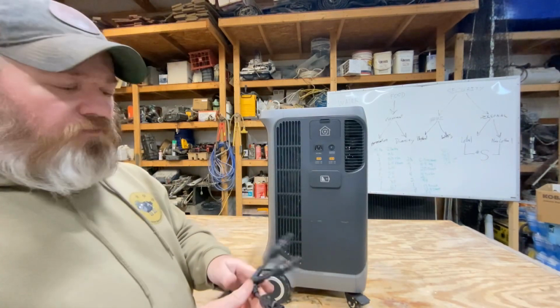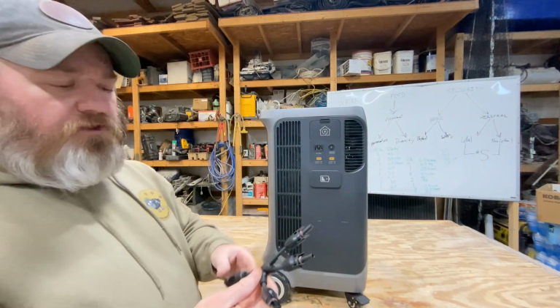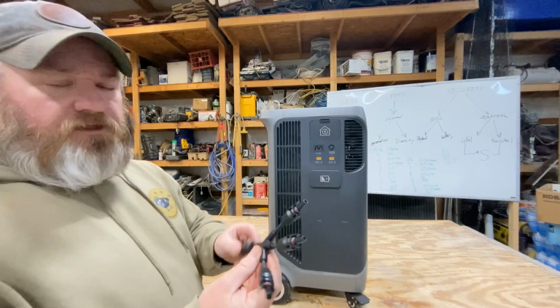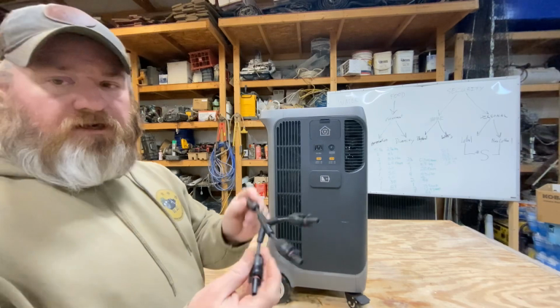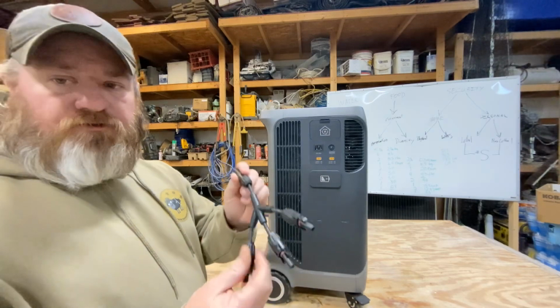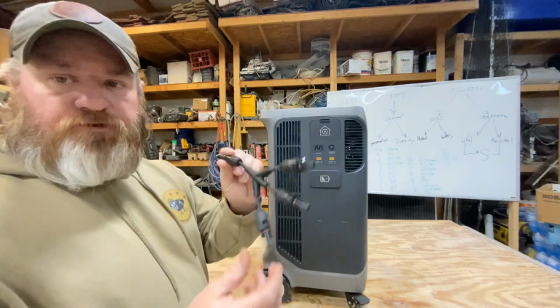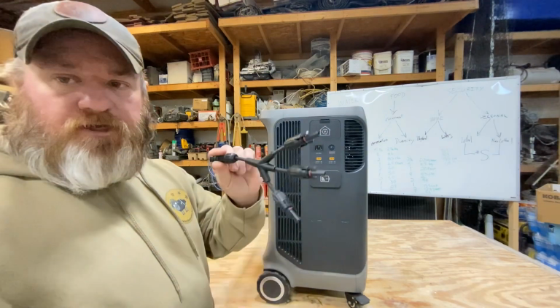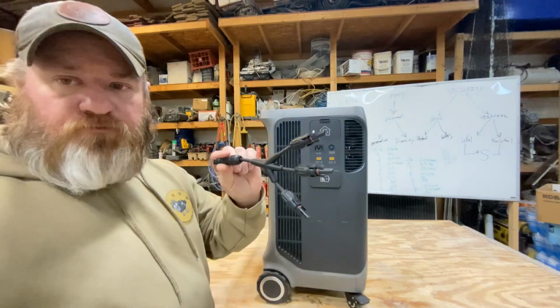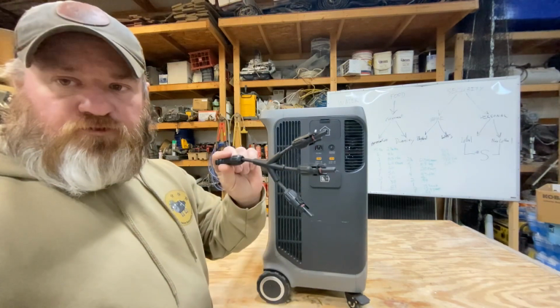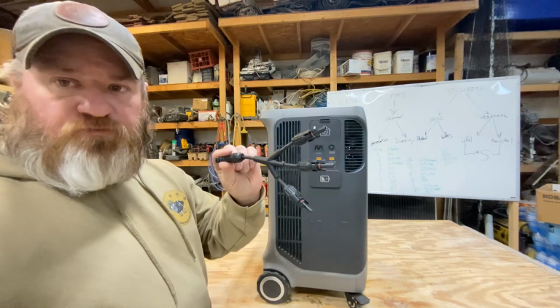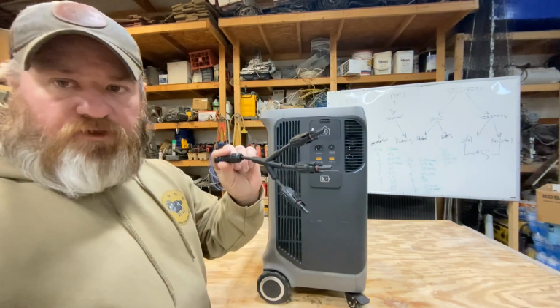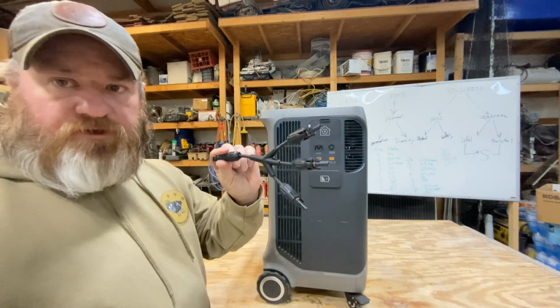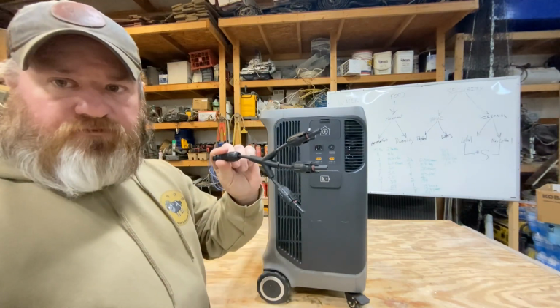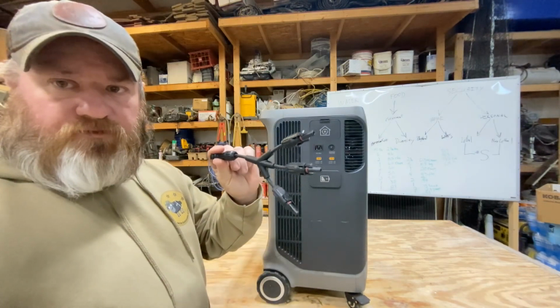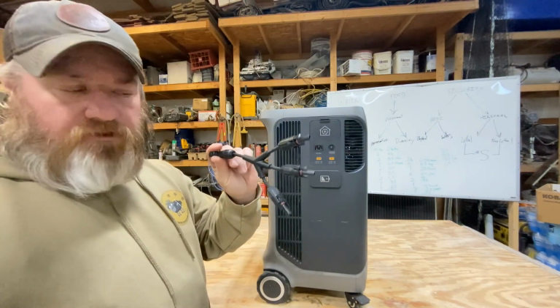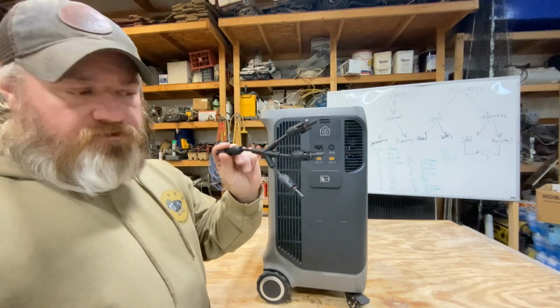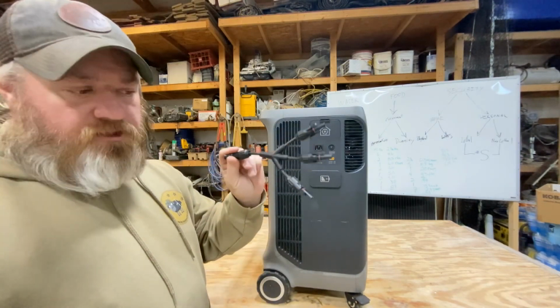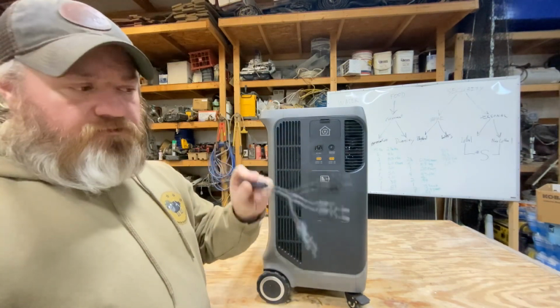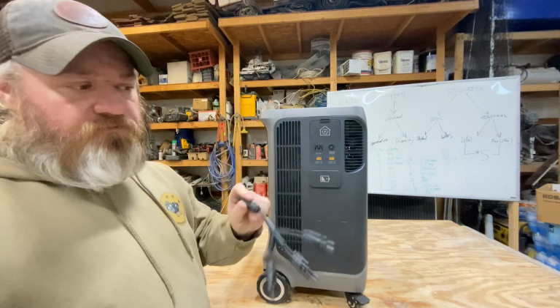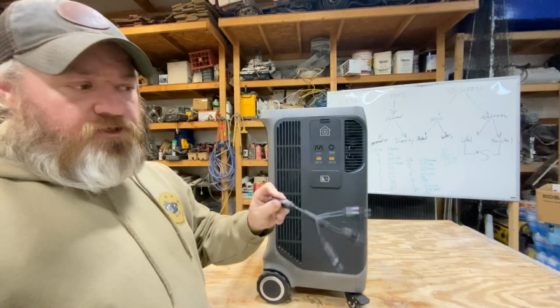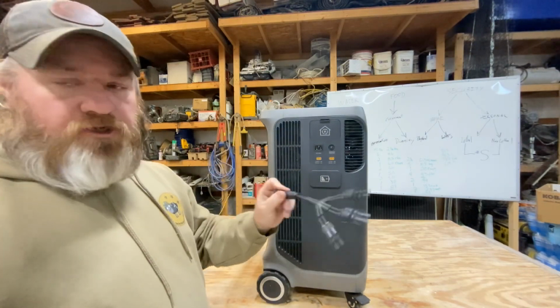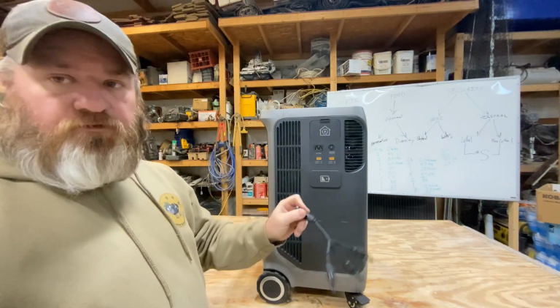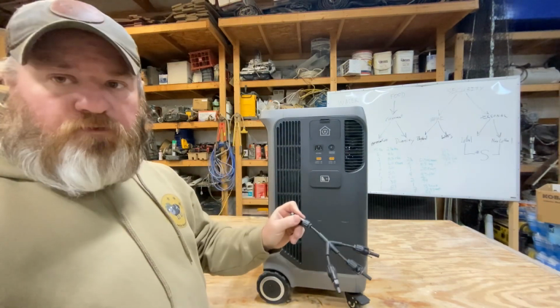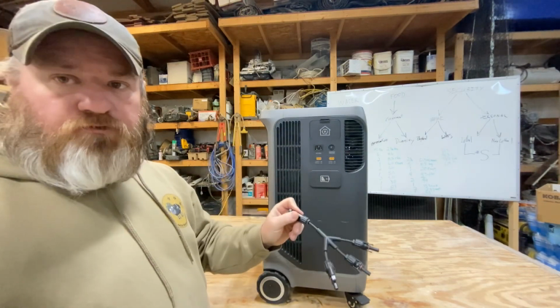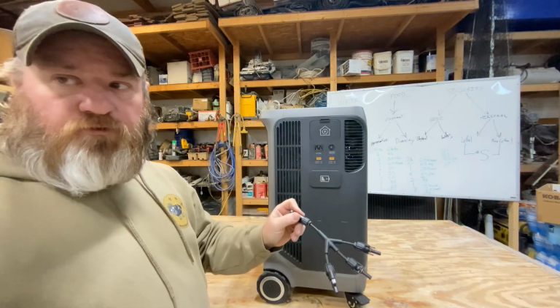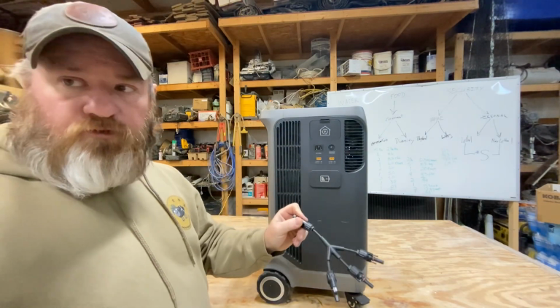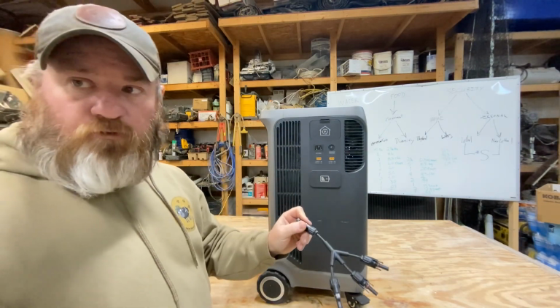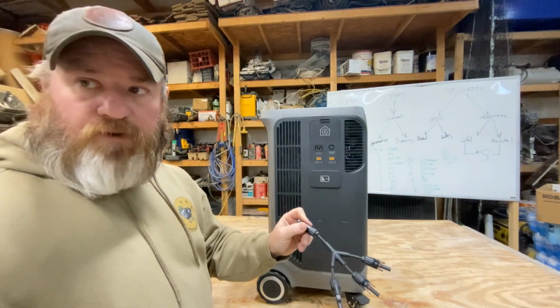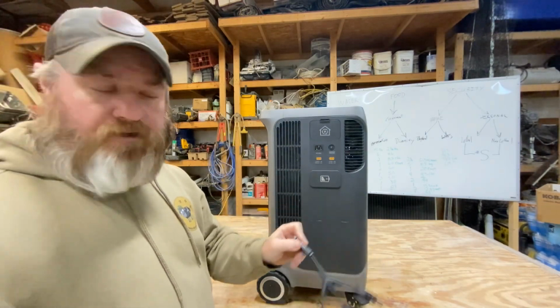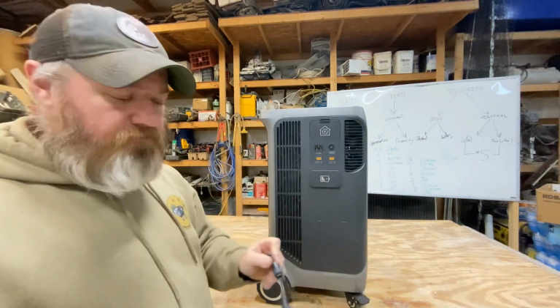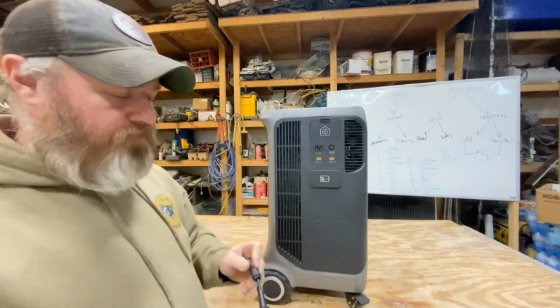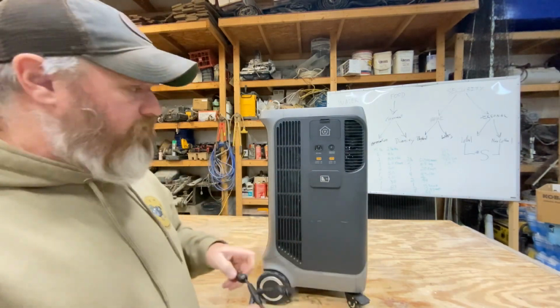Some of the accessories that come with it: you've got short solar plug cables — two of those — and two longer solar cables you can extend out. You don't really want this unit sitting out in the weather, so if you're going to charge it you can set it inside your garage and run the solar panels out several feet to get them in the sun. Also comes with the charging cable to plug into house power, and splitters if you're going to use multiple solar panels.